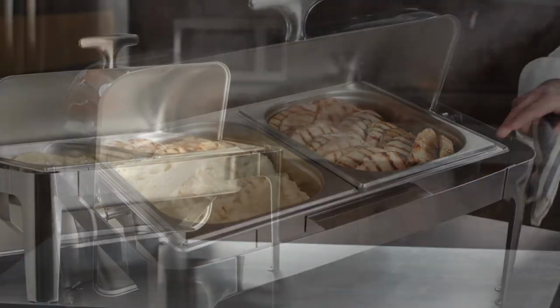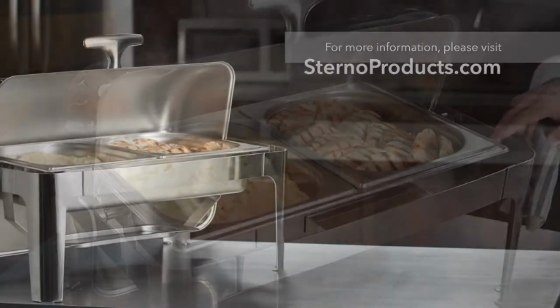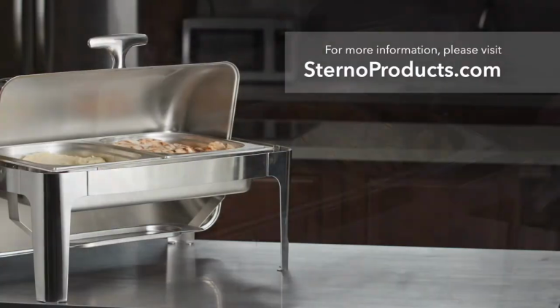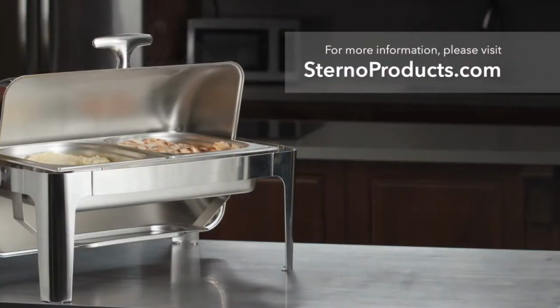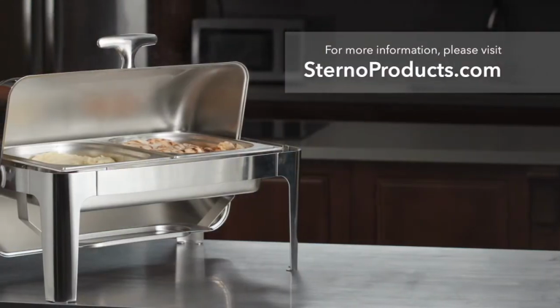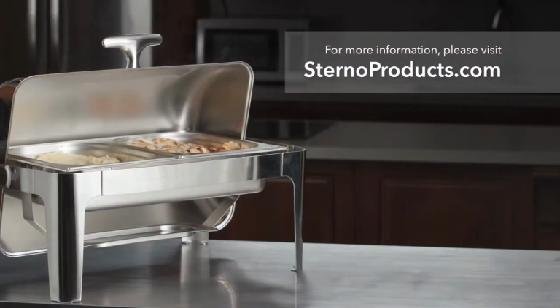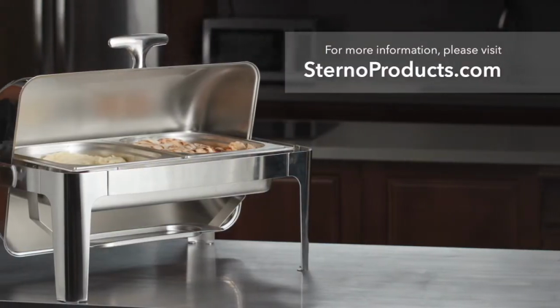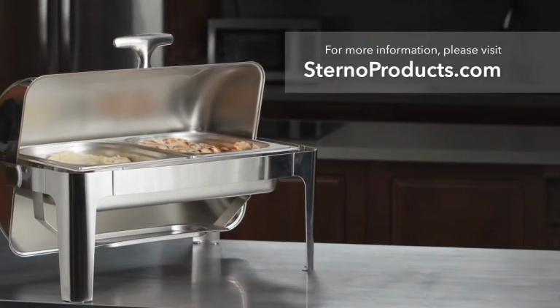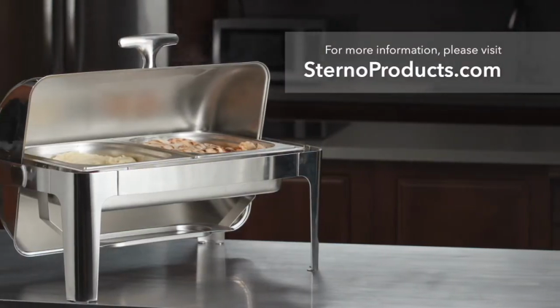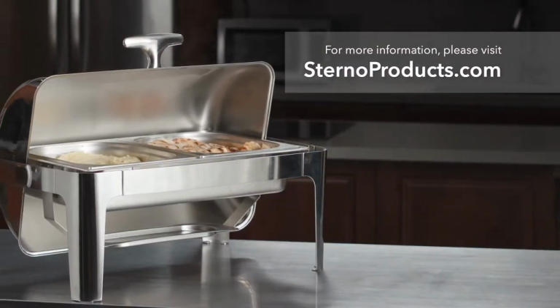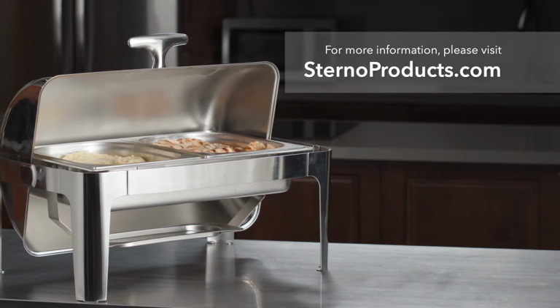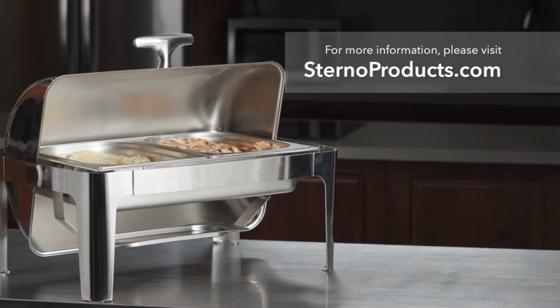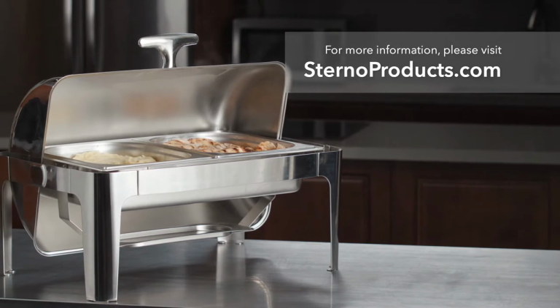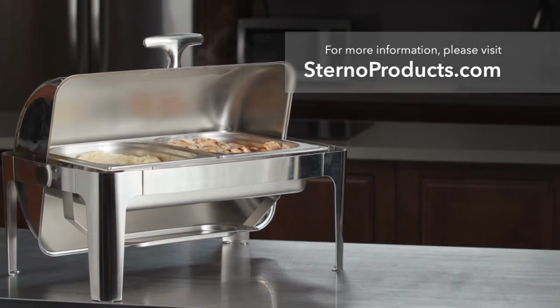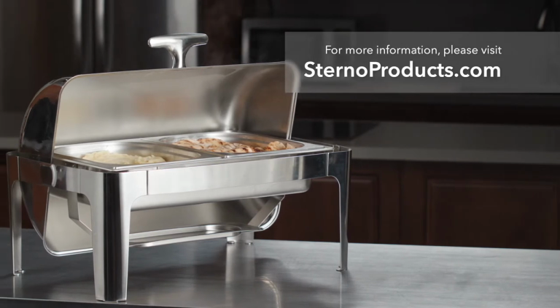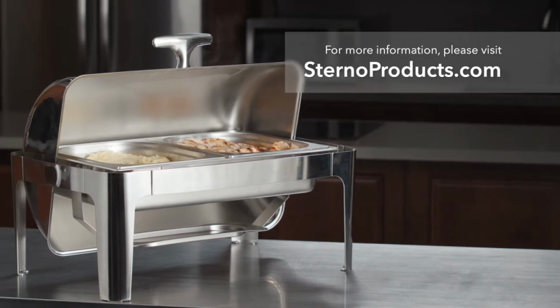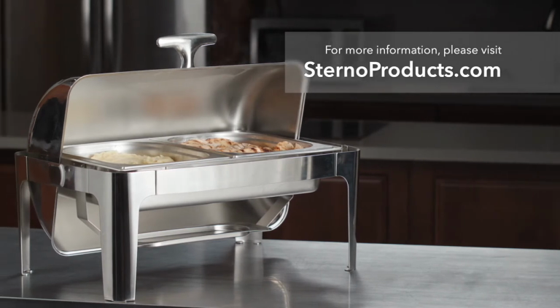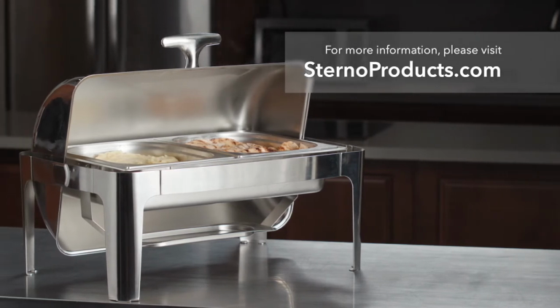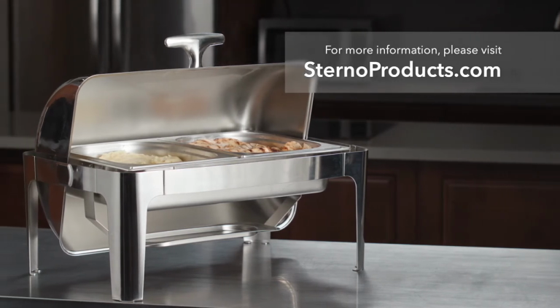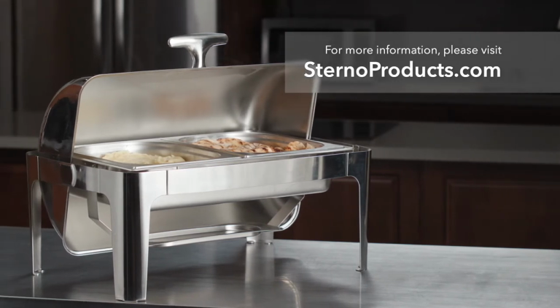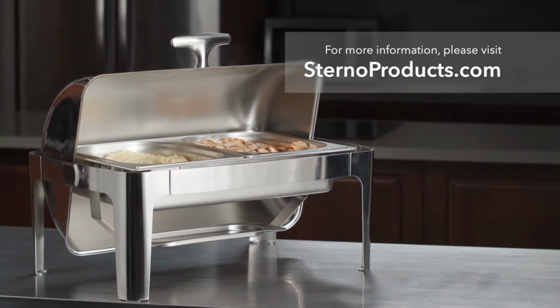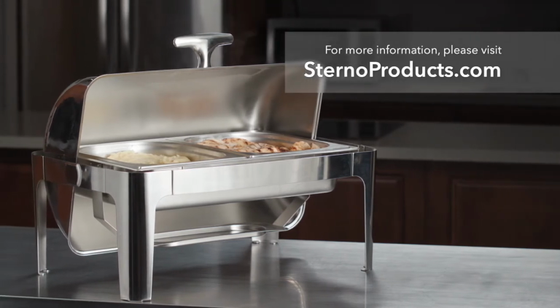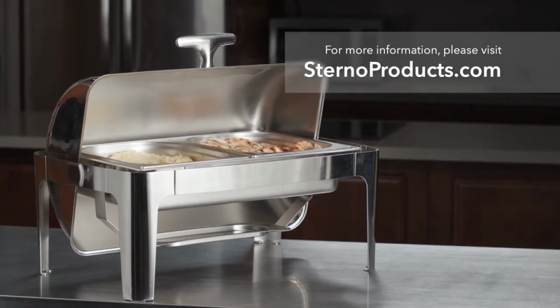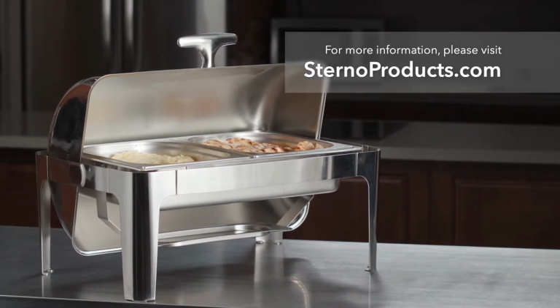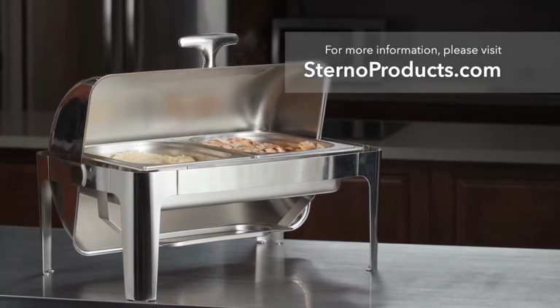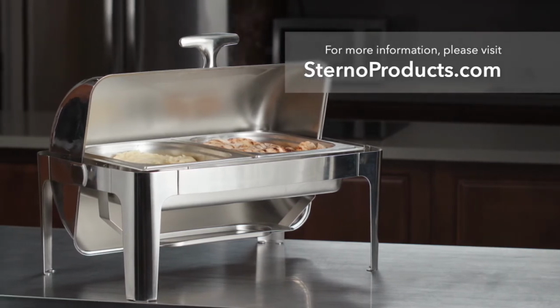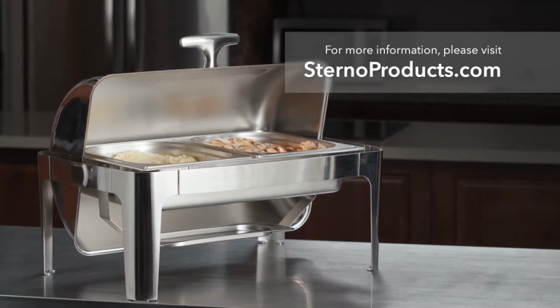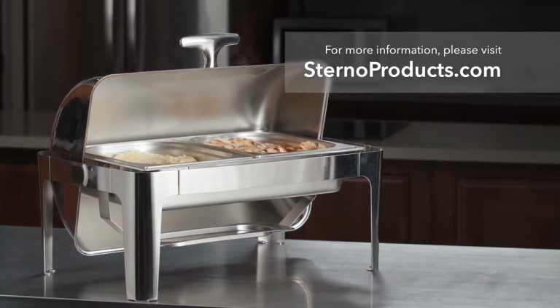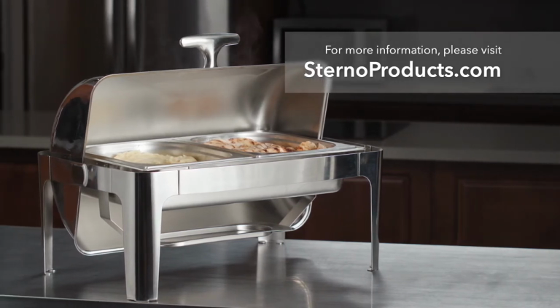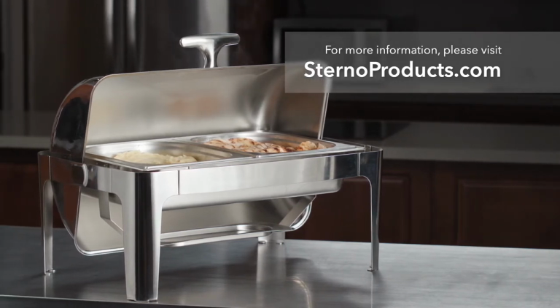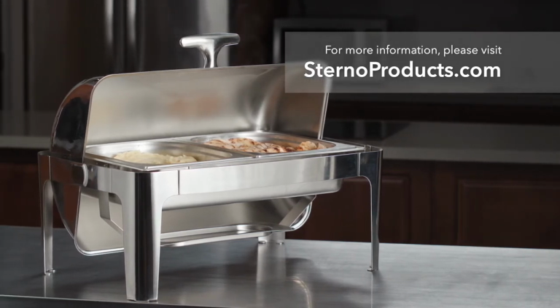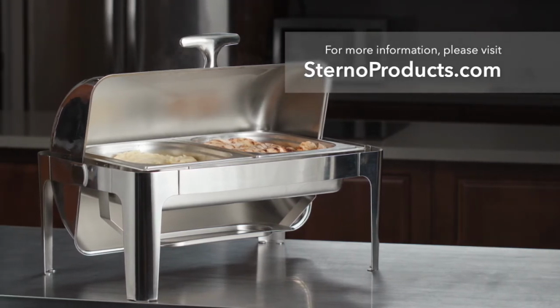Thanks for watching. For more information about Sterno Speed Heat, visit sternoproducts.com.